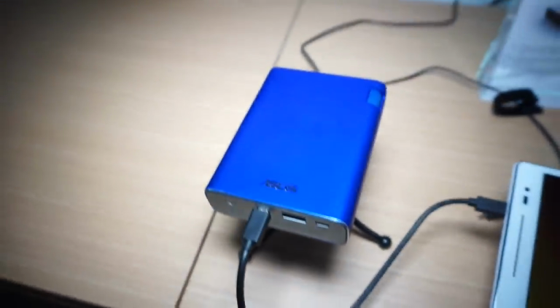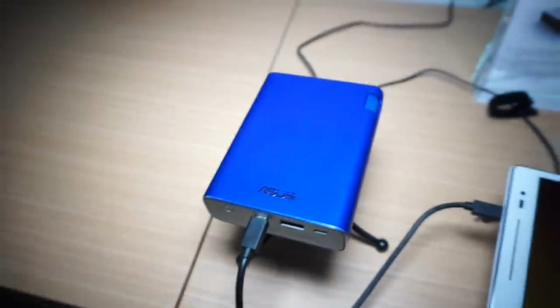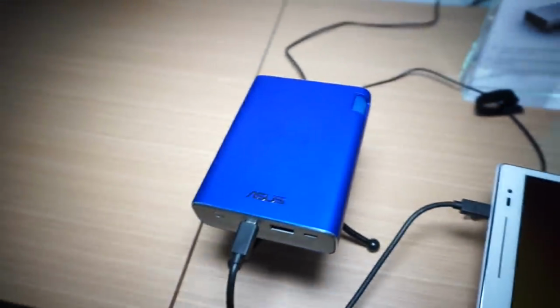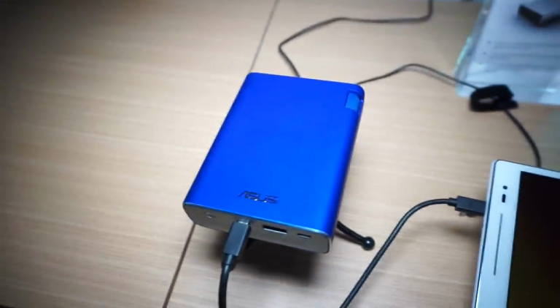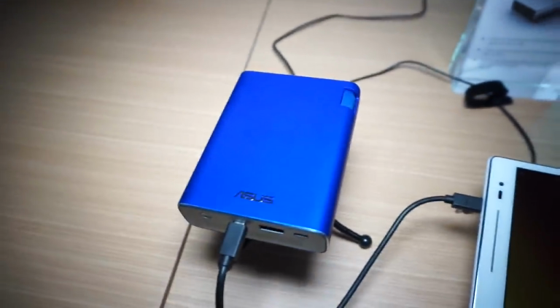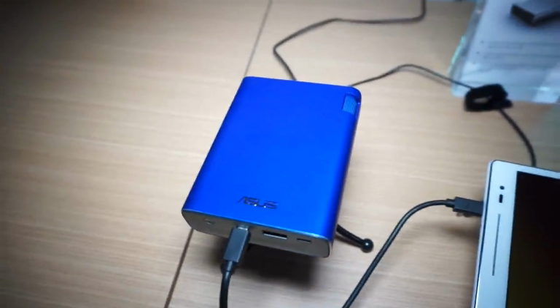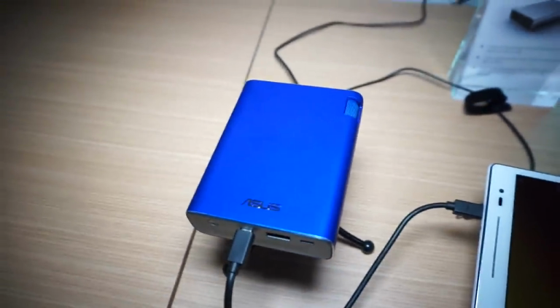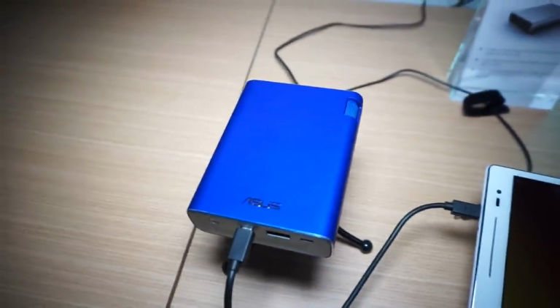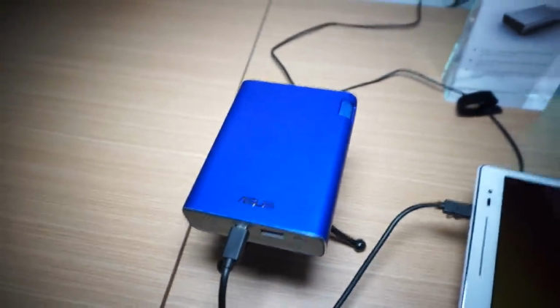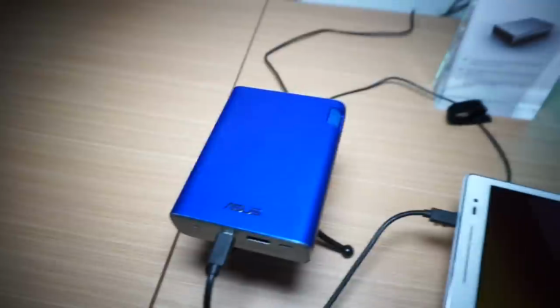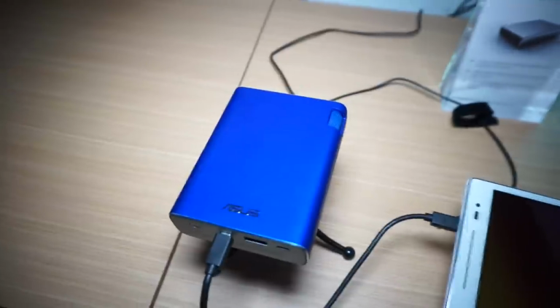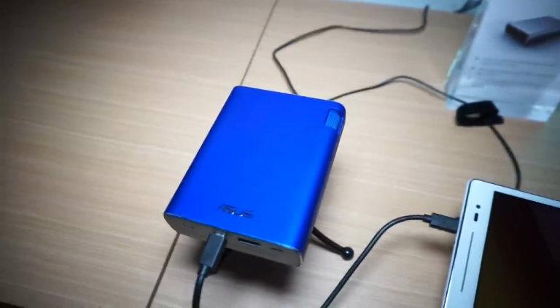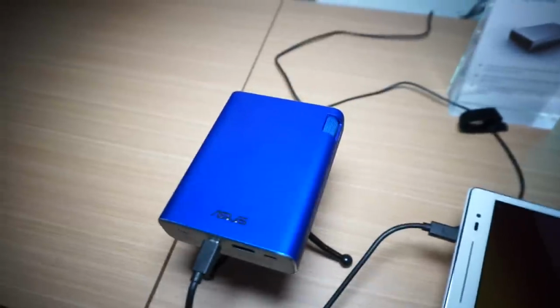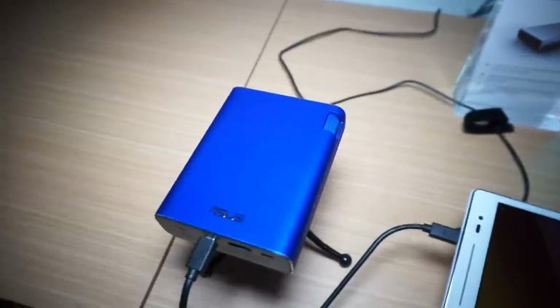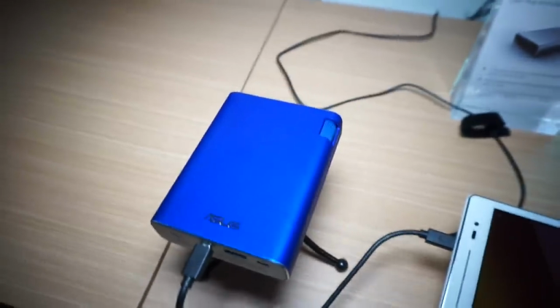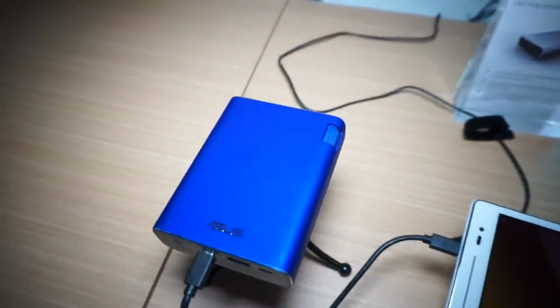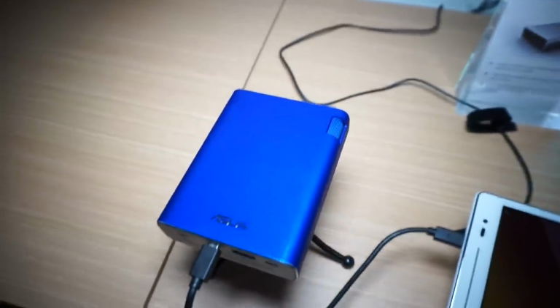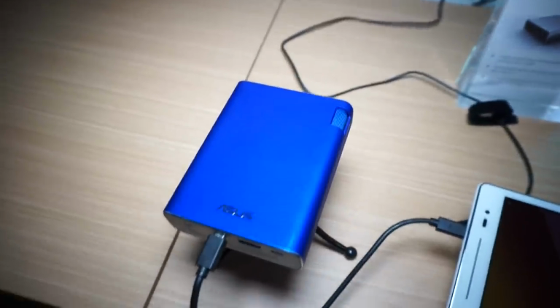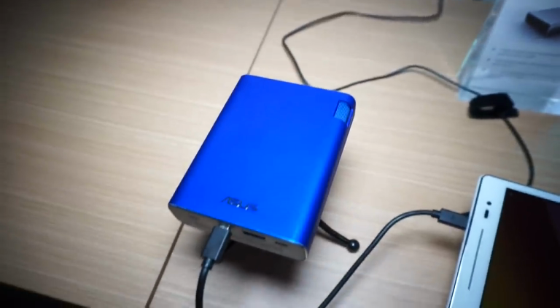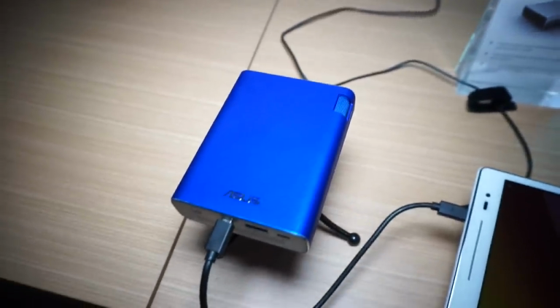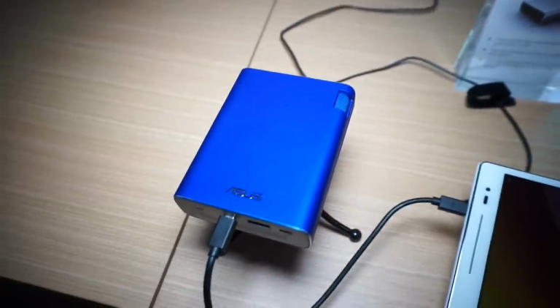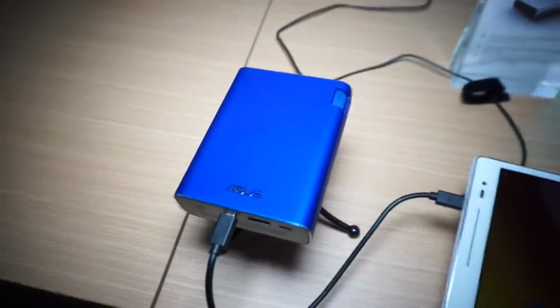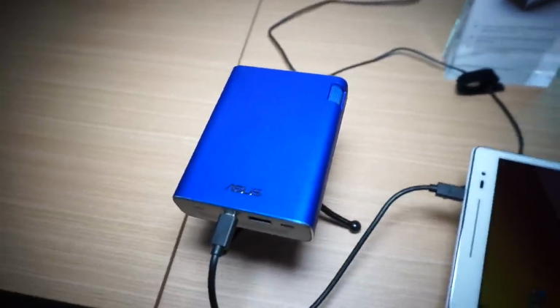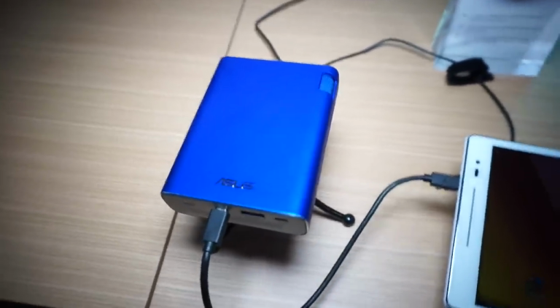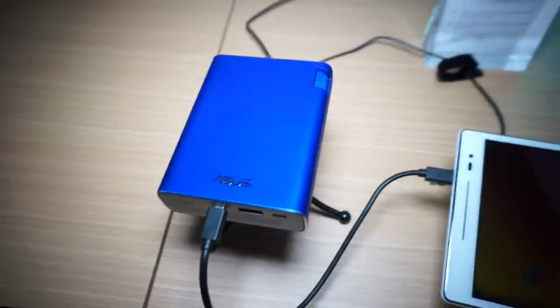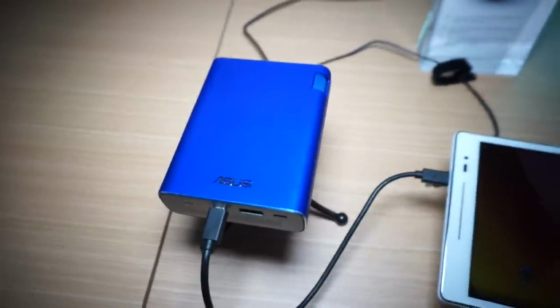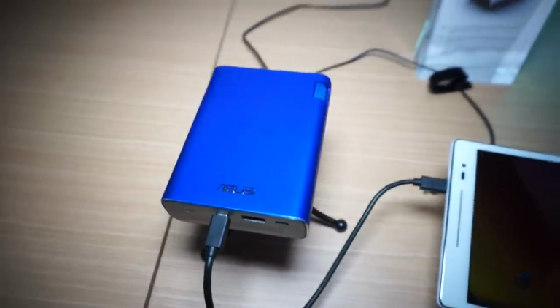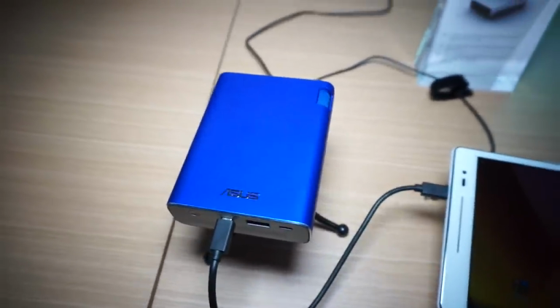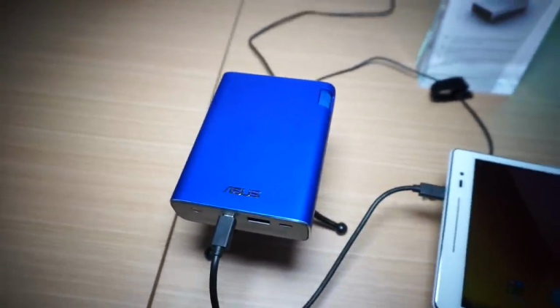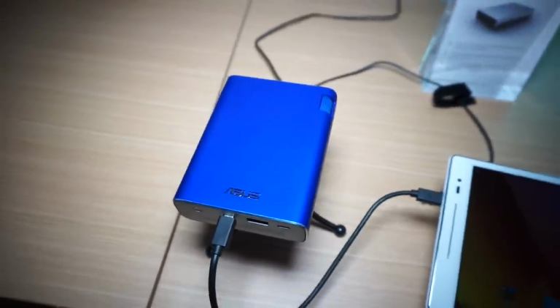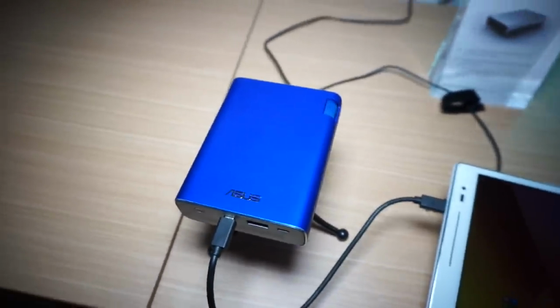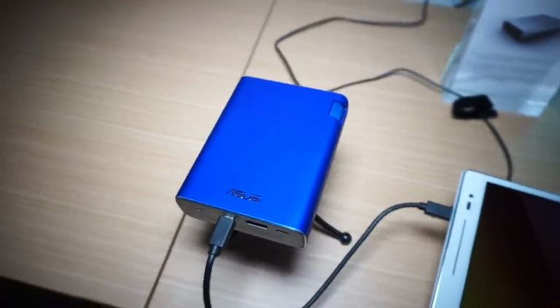This is the E1Z projector for Android devices here at Computex 2015. Thanks for watching.